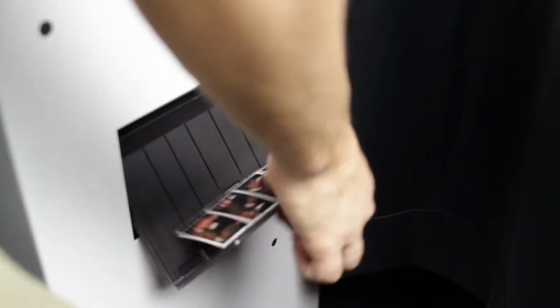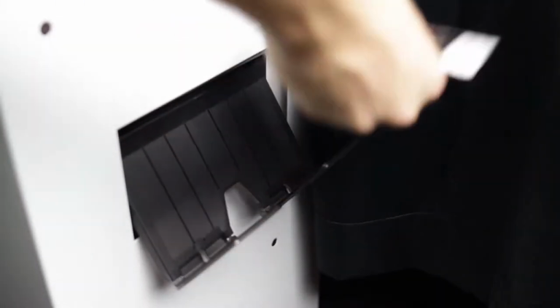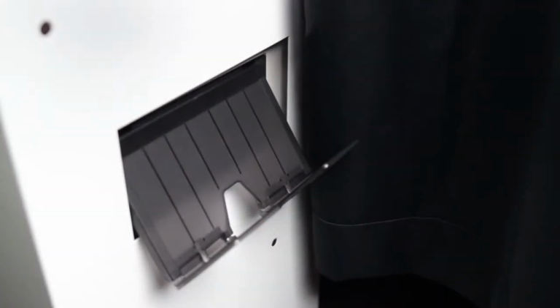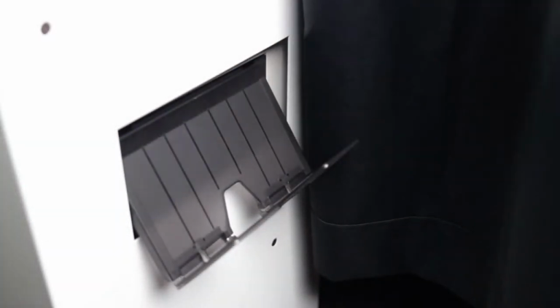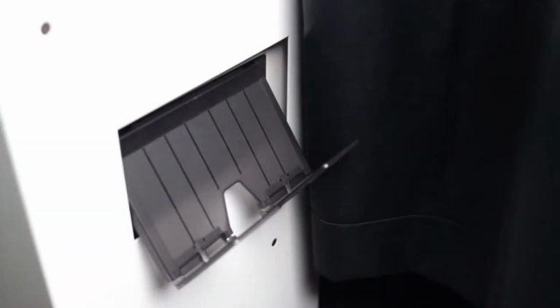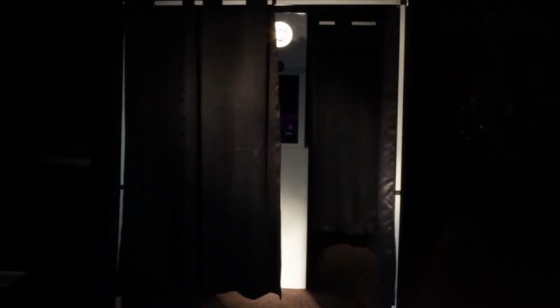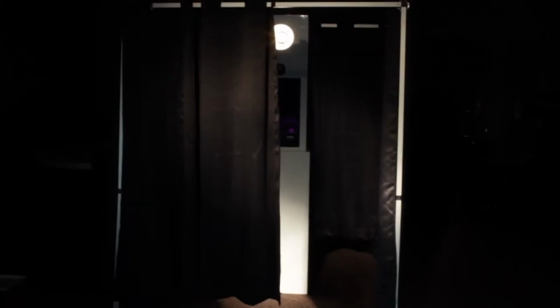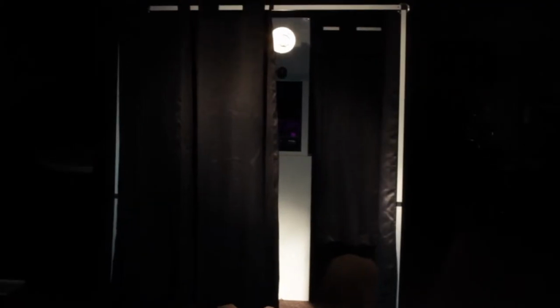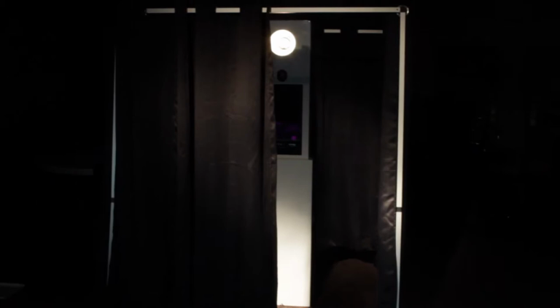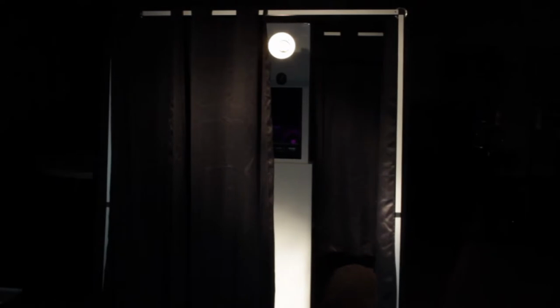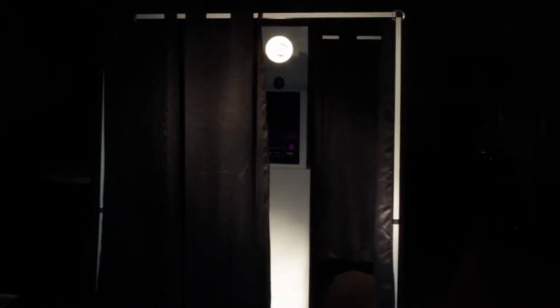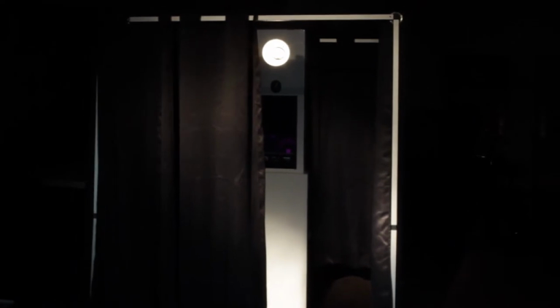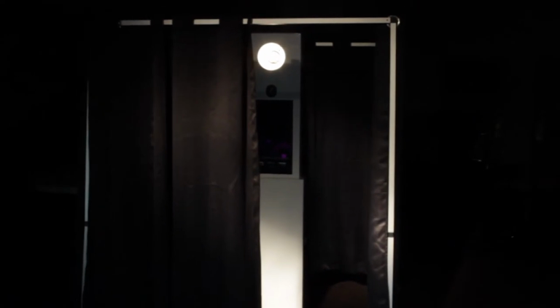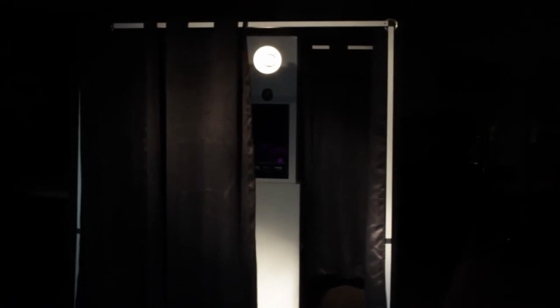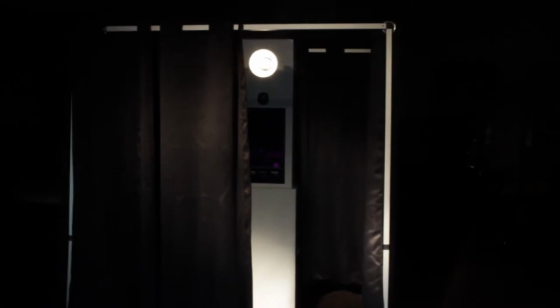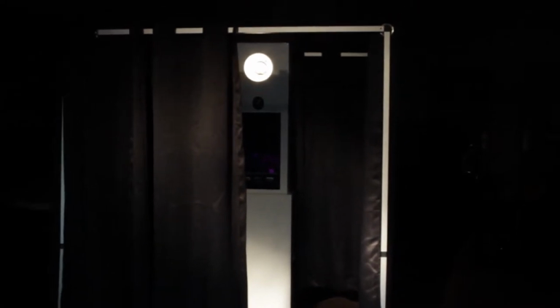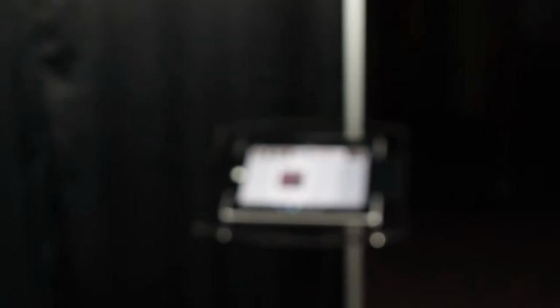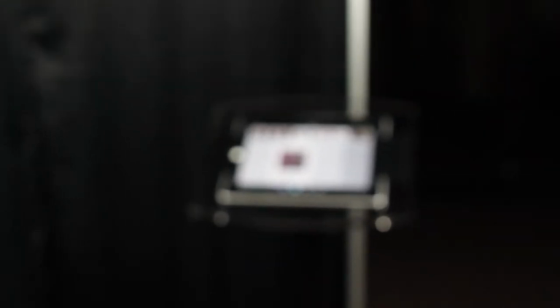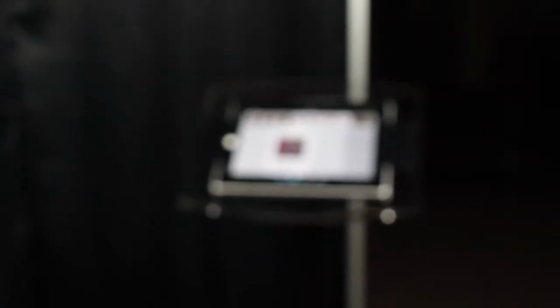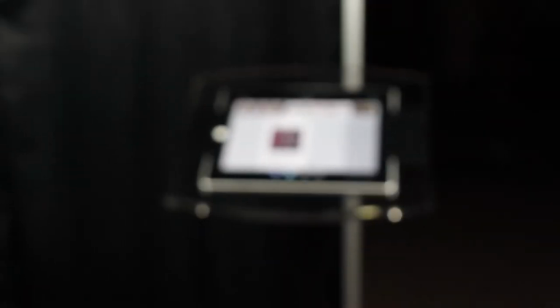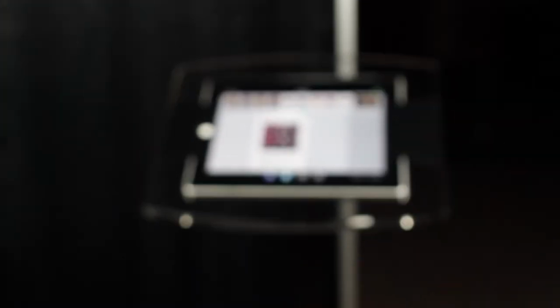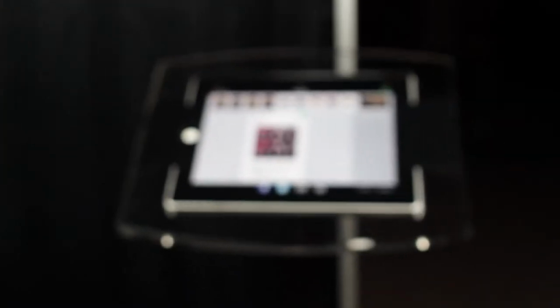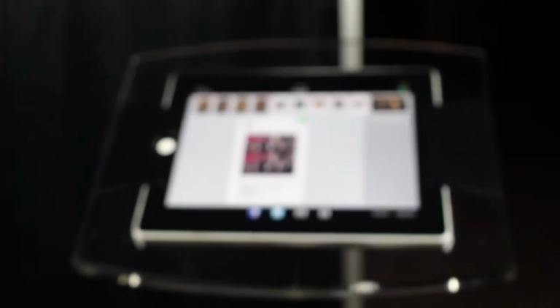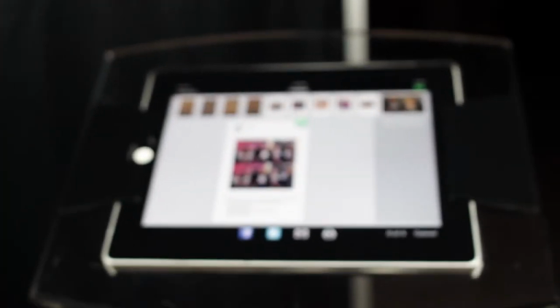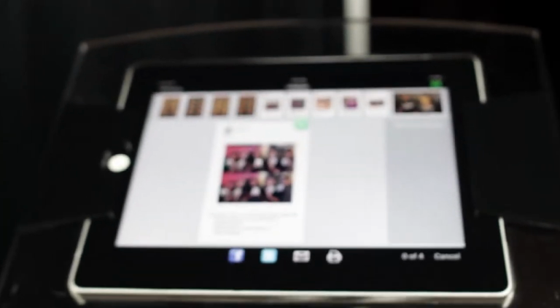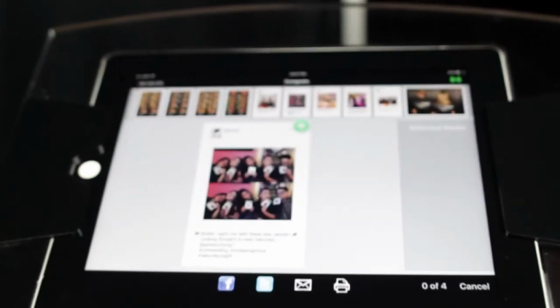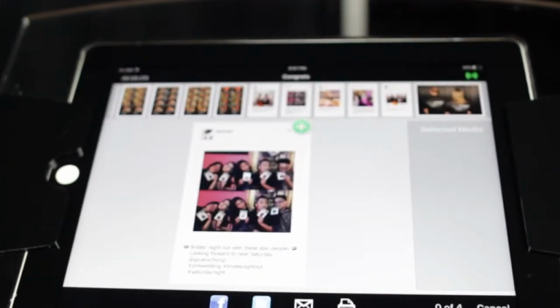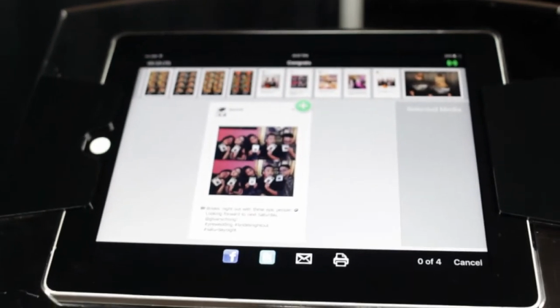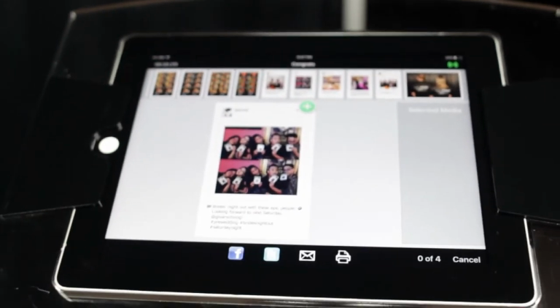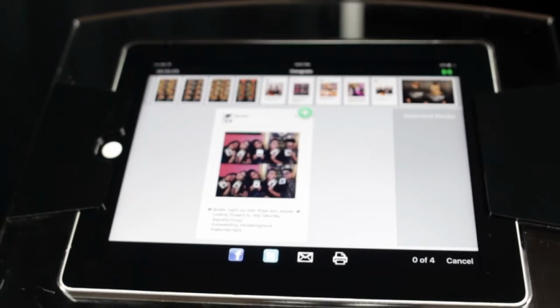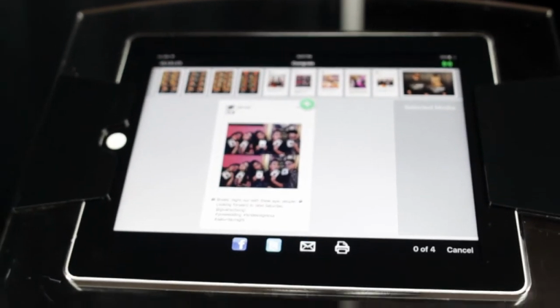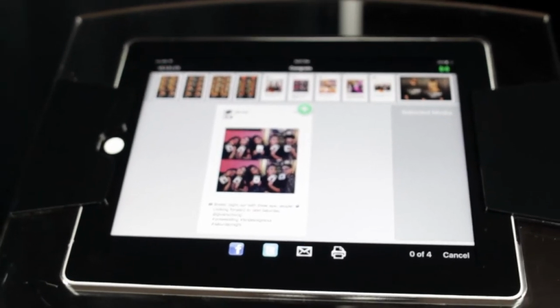Two photos are printed by default with the option to print more. They are then streamed from the Photo Booth to the nearby social kiosk.